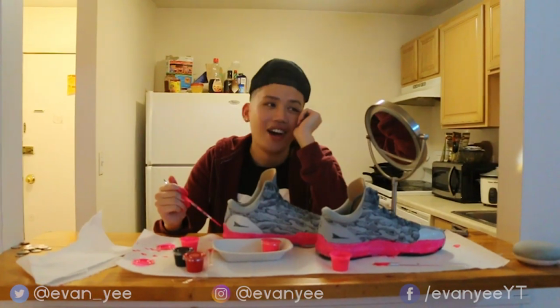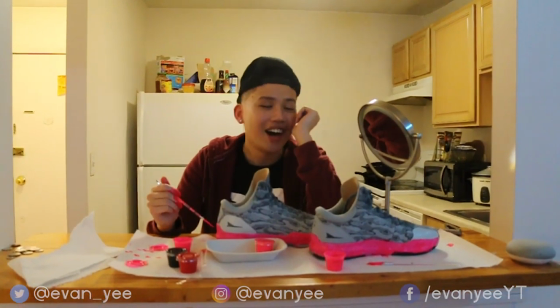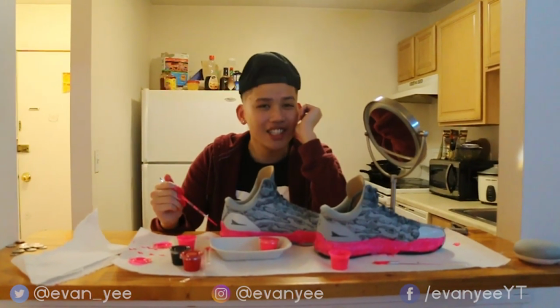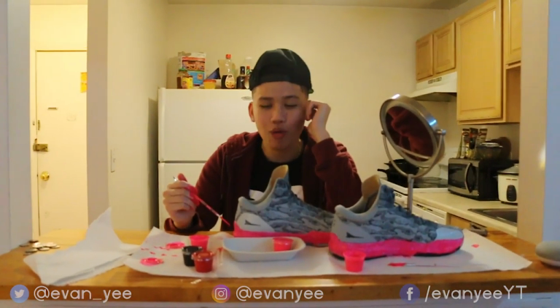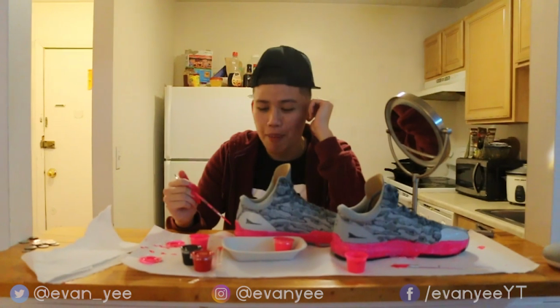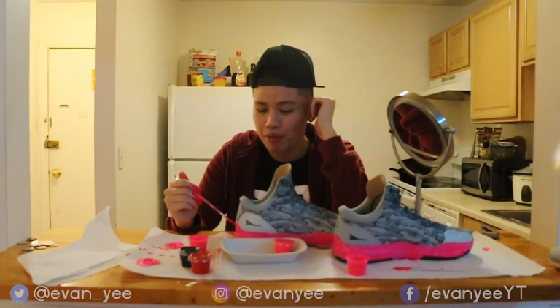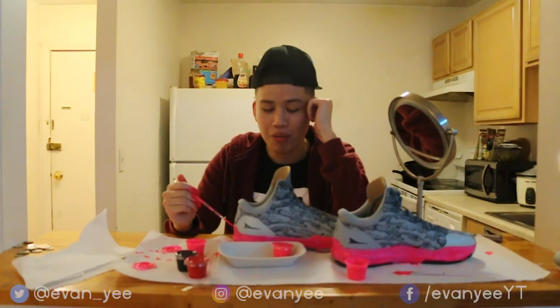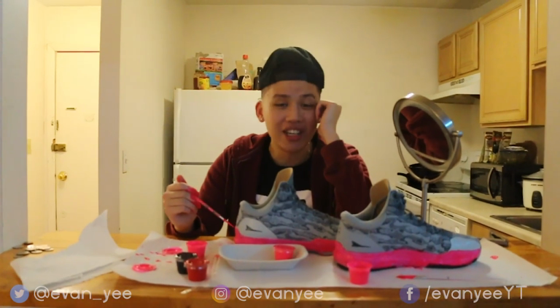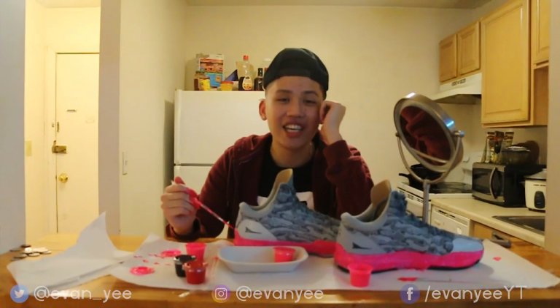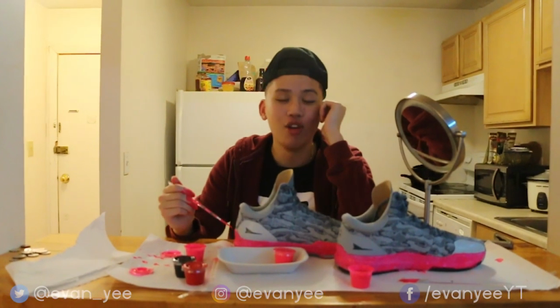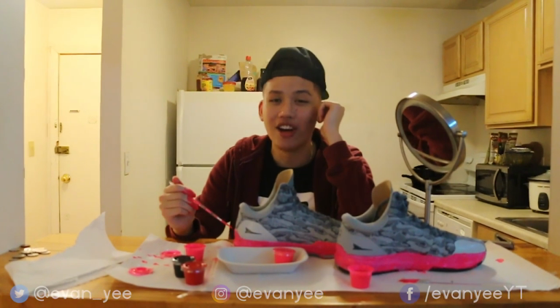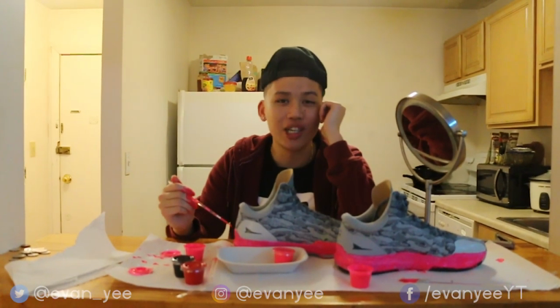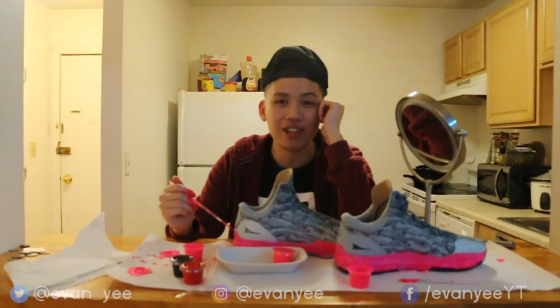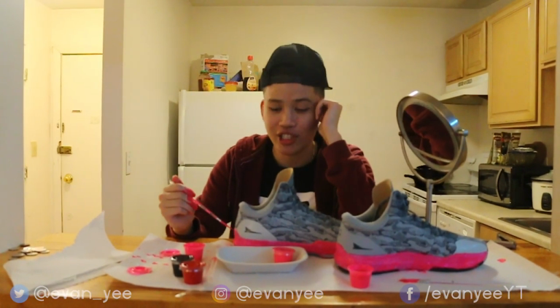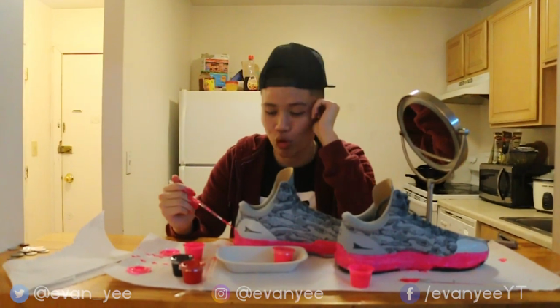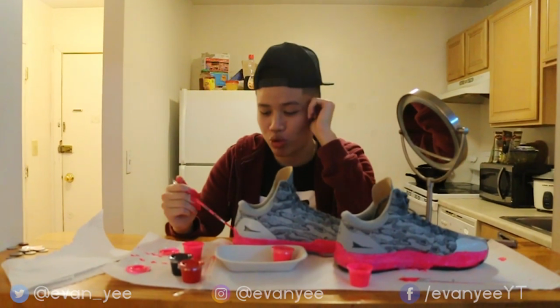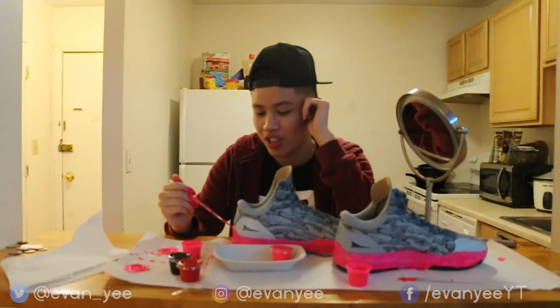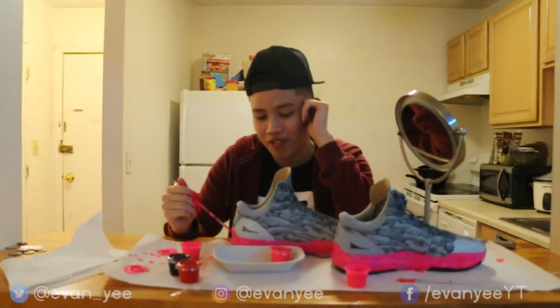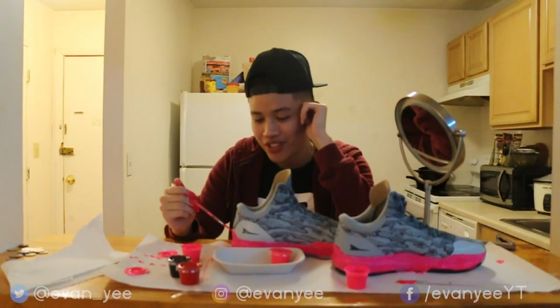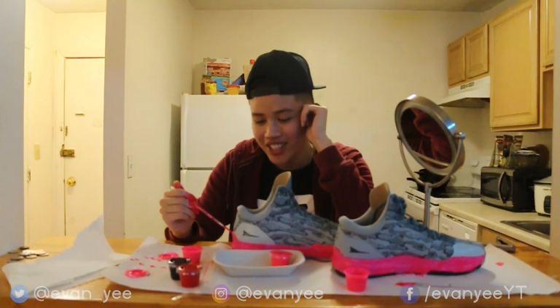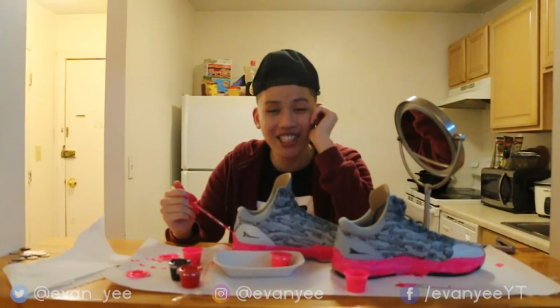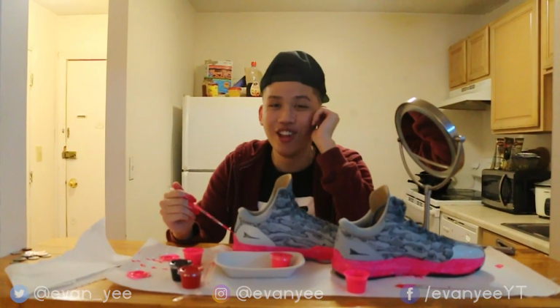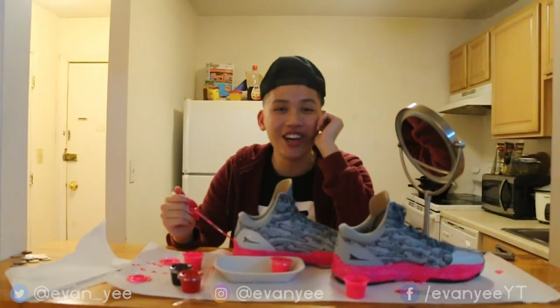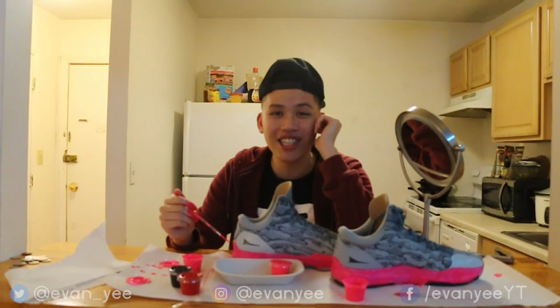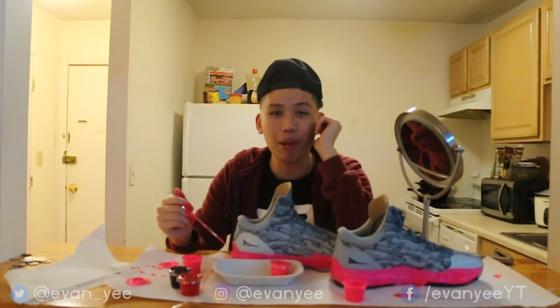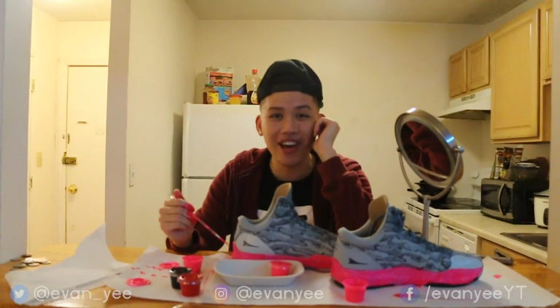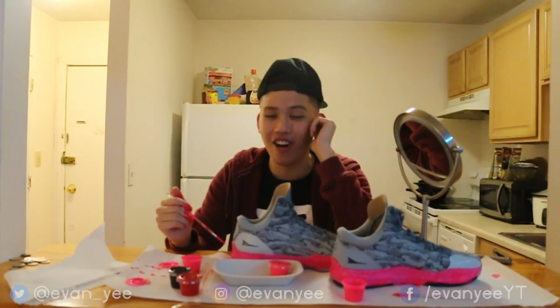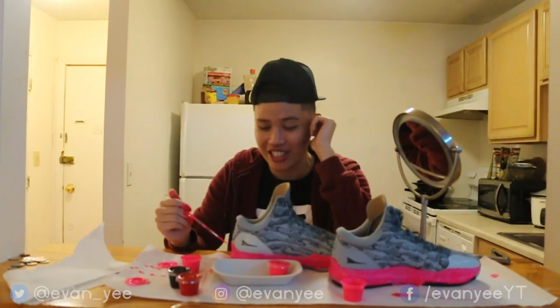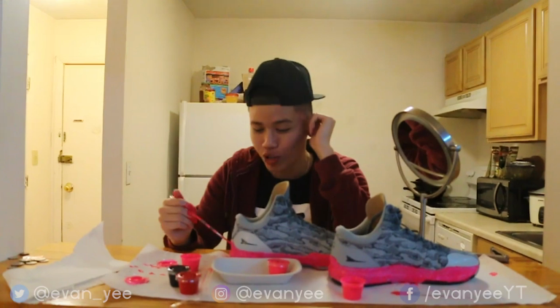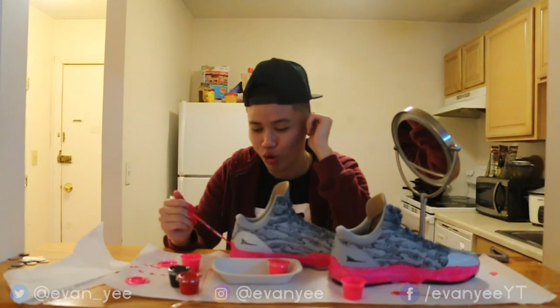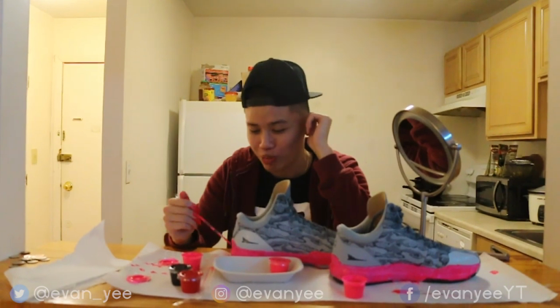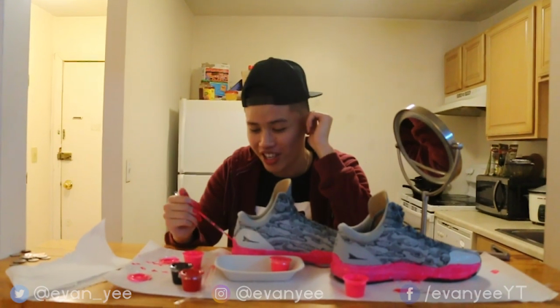I can see why Big Baller Brand takes so long to ship out their shoes. It takes a long time to paint all these shoes, man.